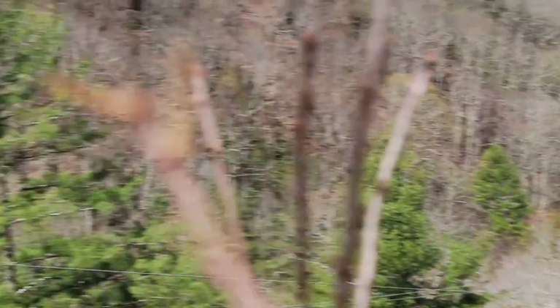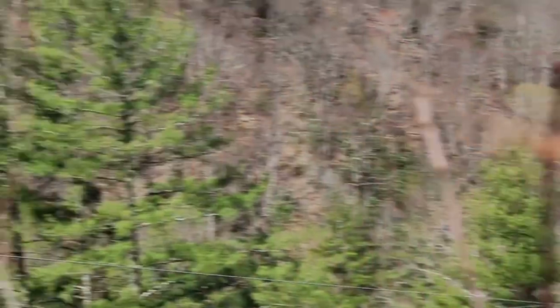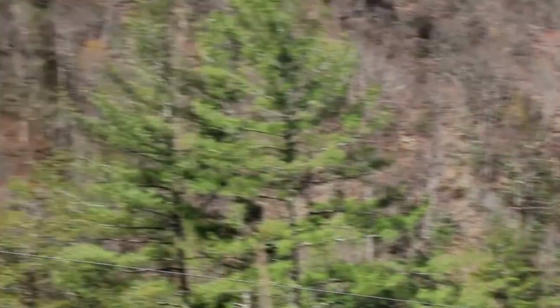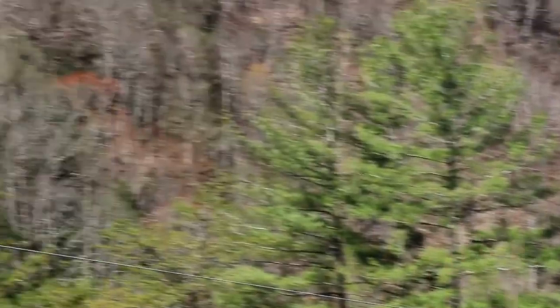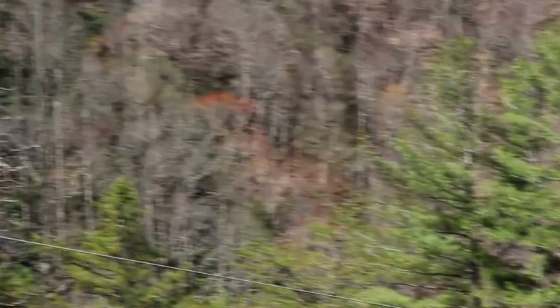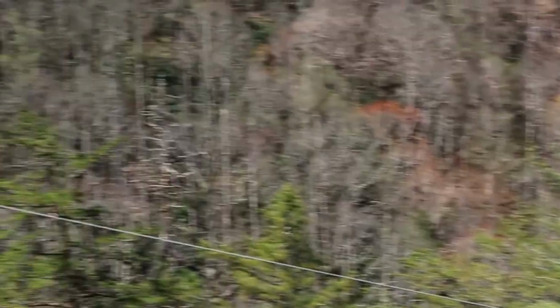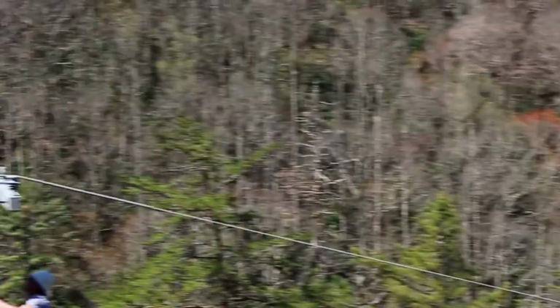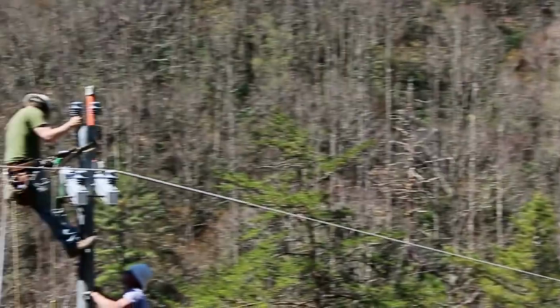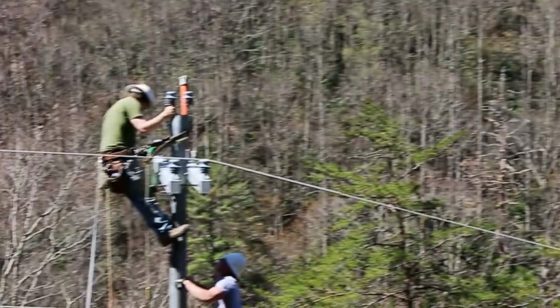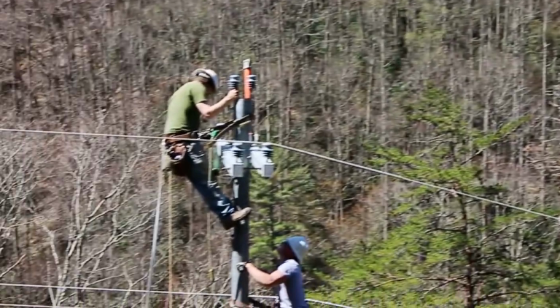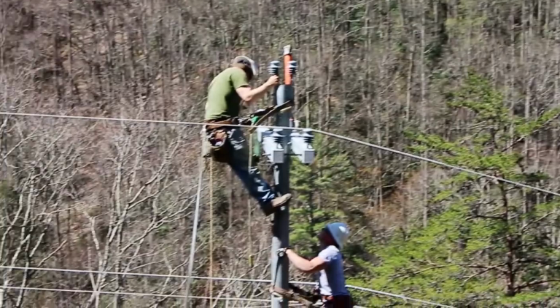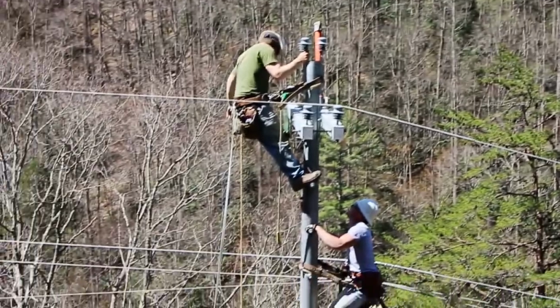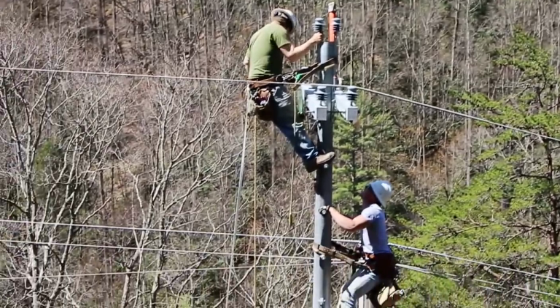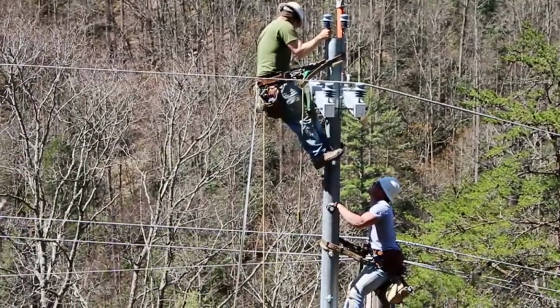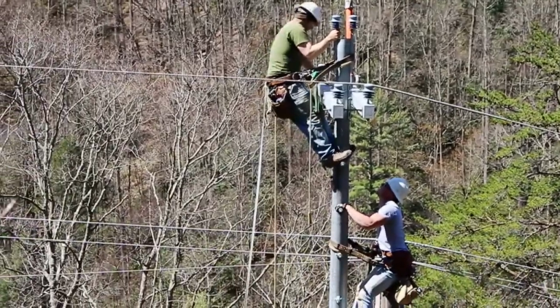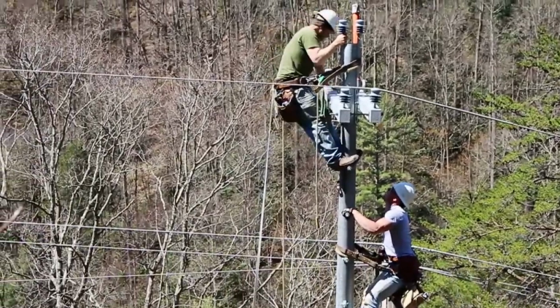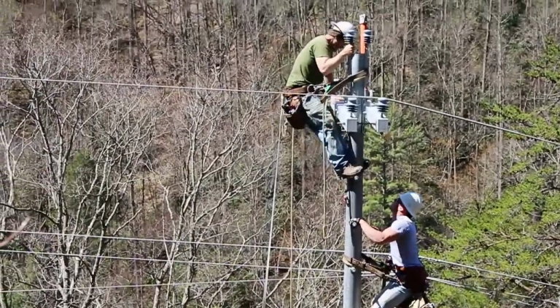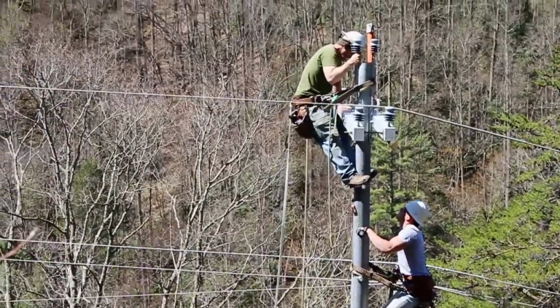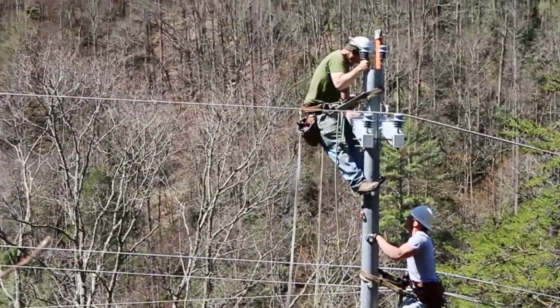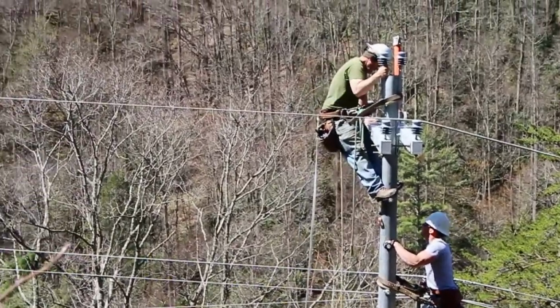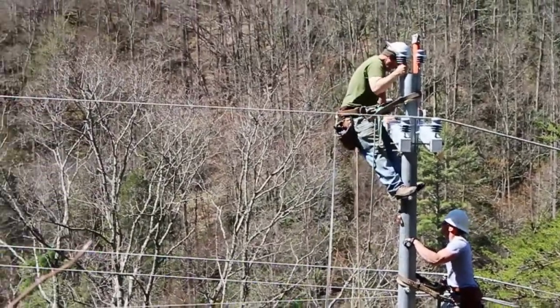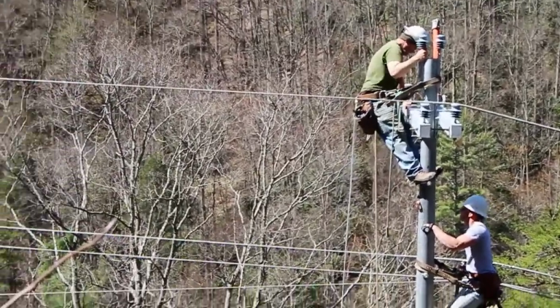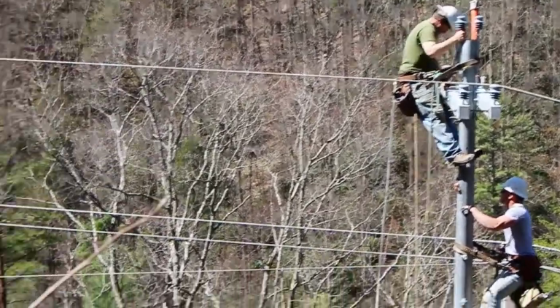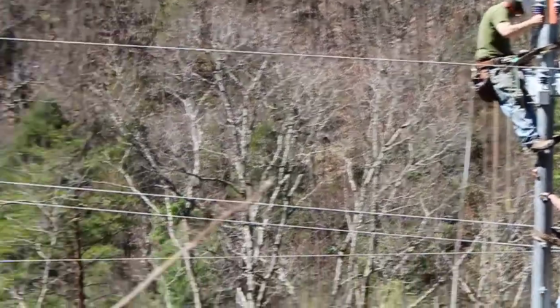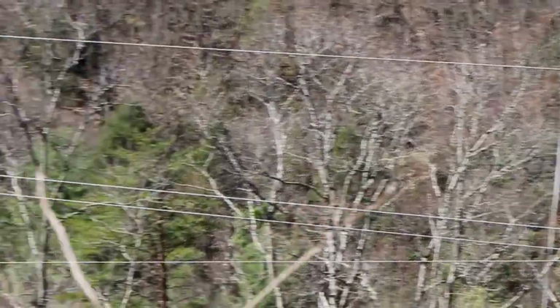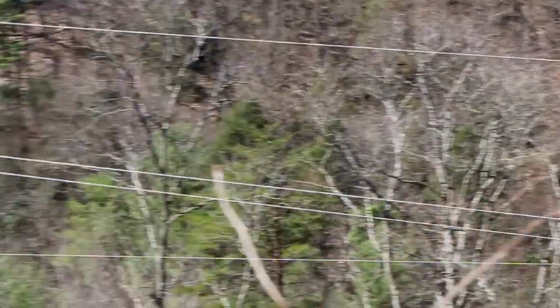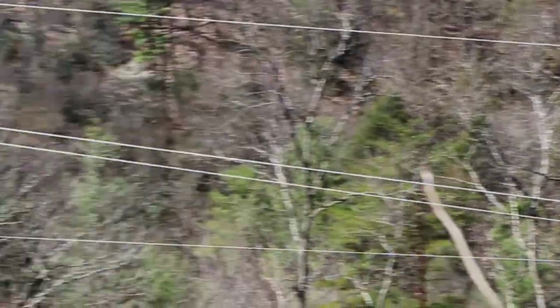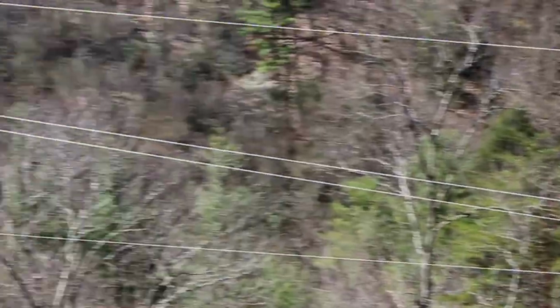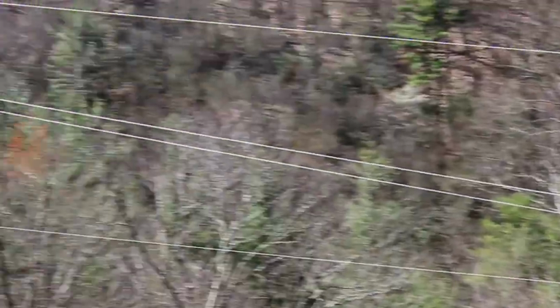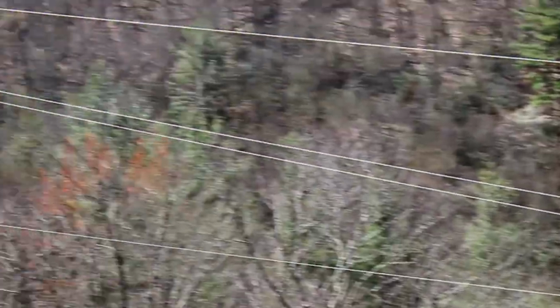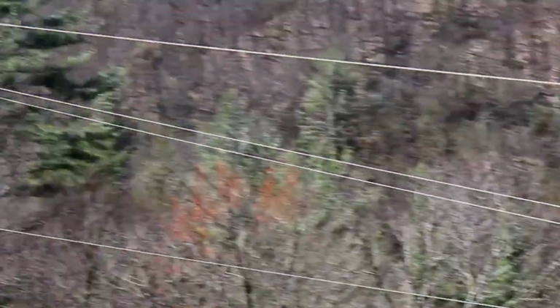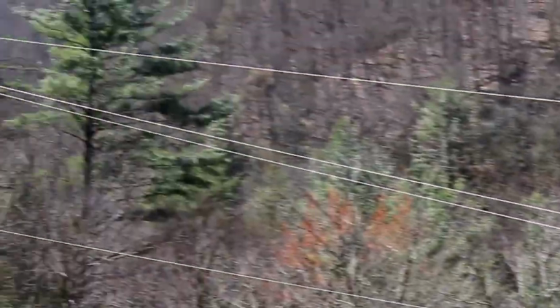In just over three hours, all the poles were set, the wires removed, and the line was re-energized.